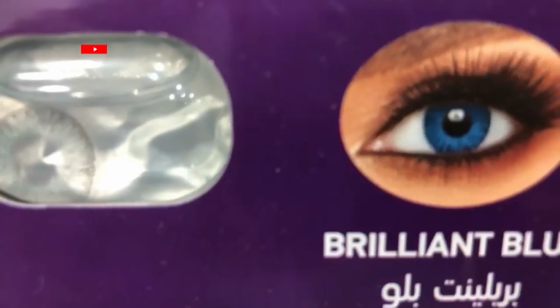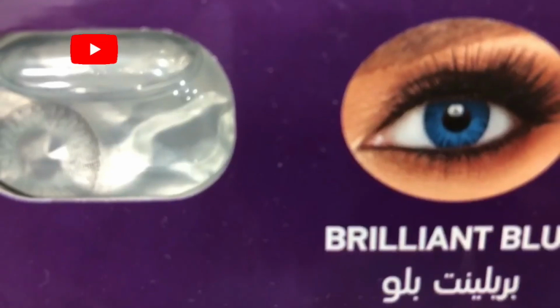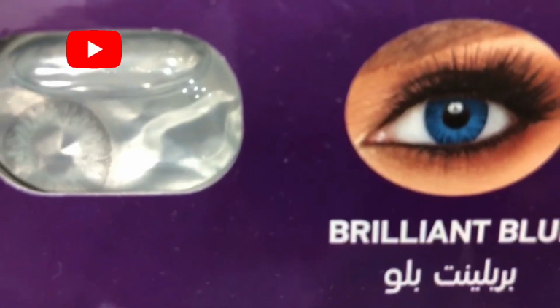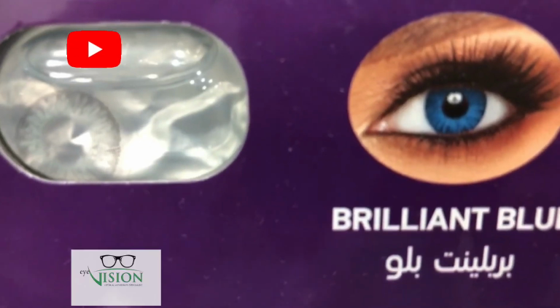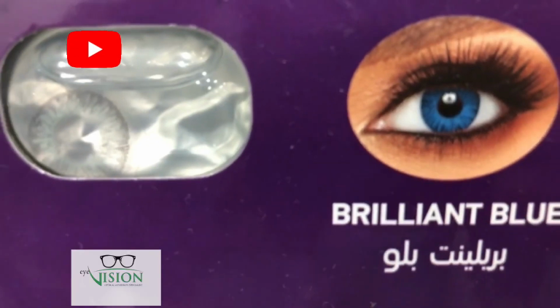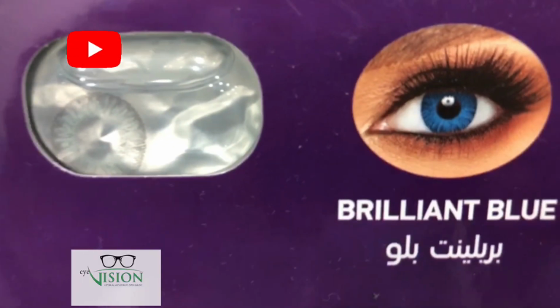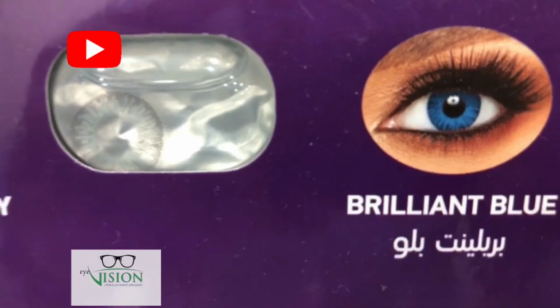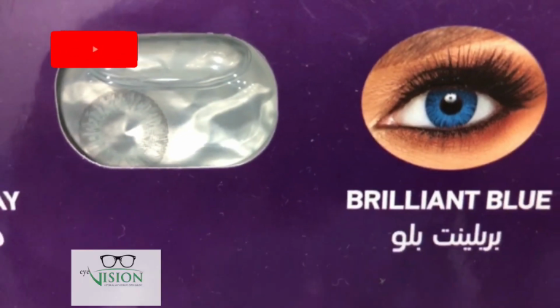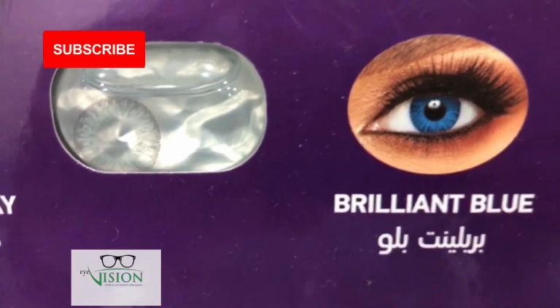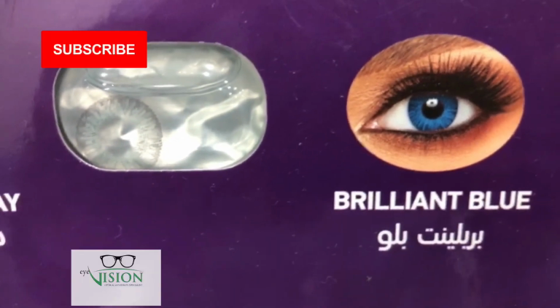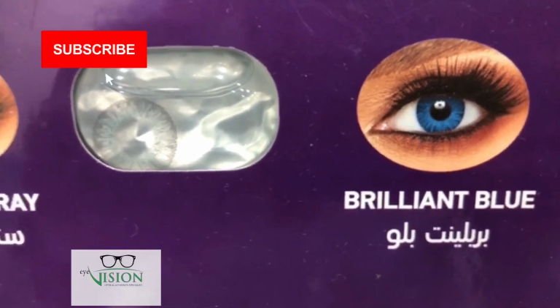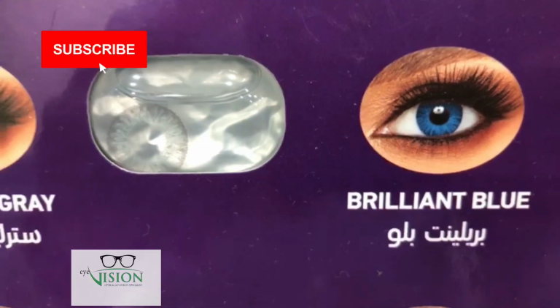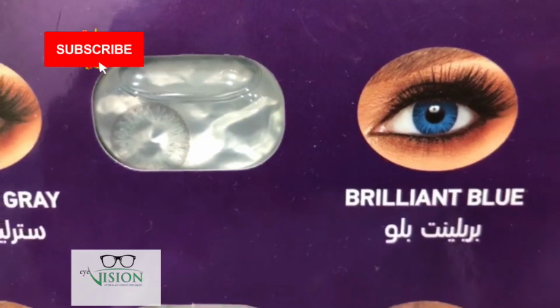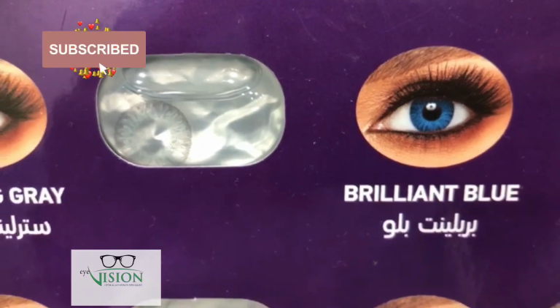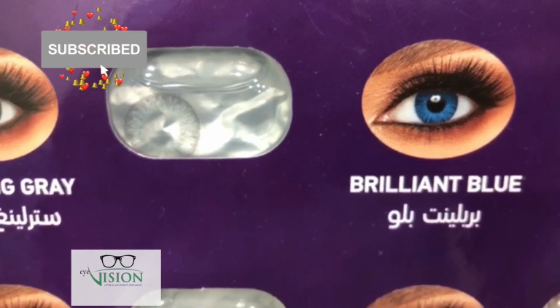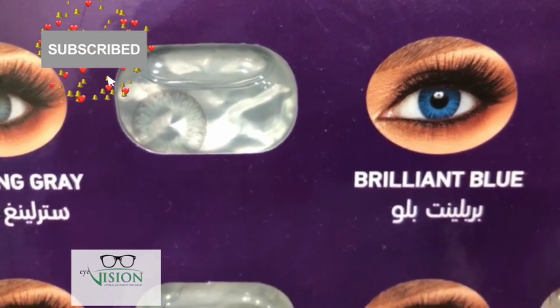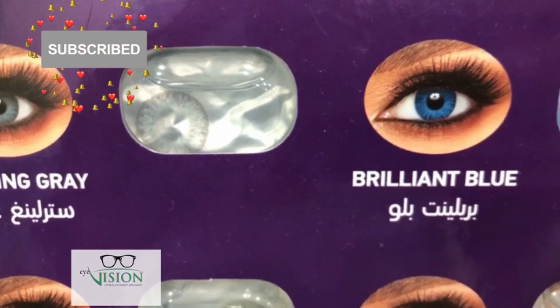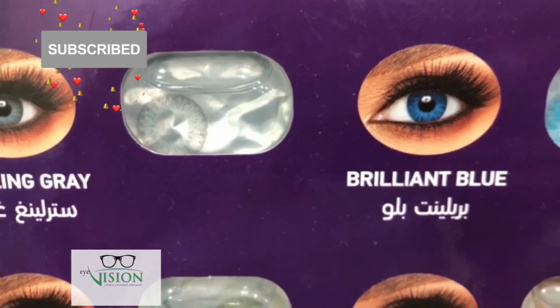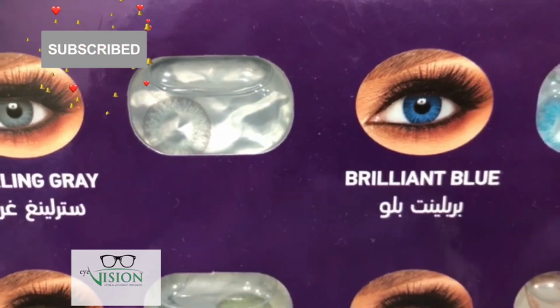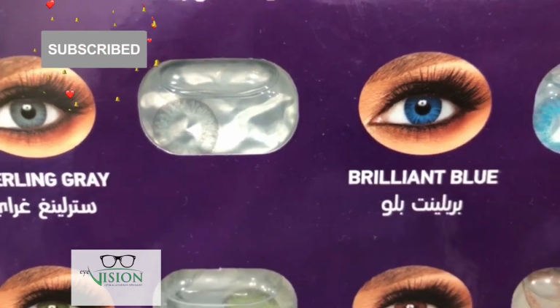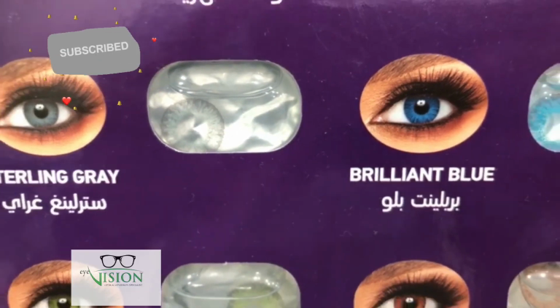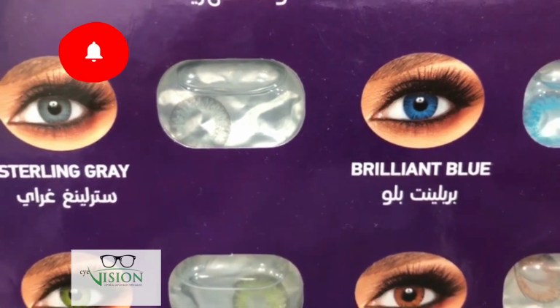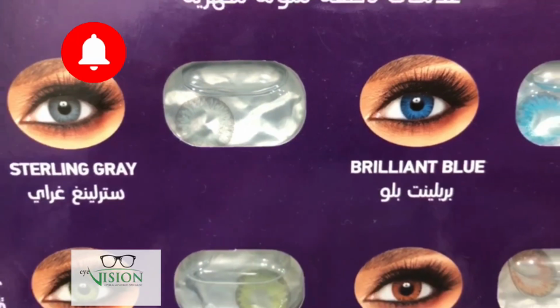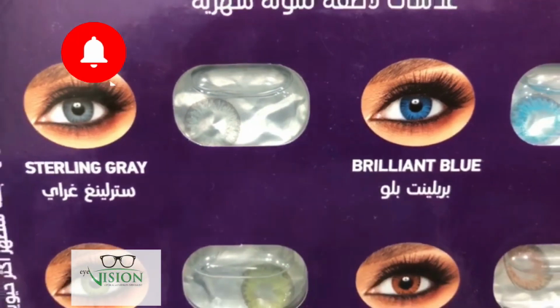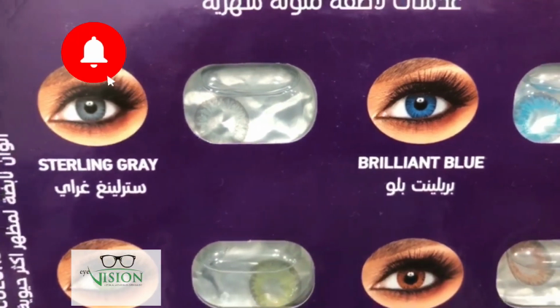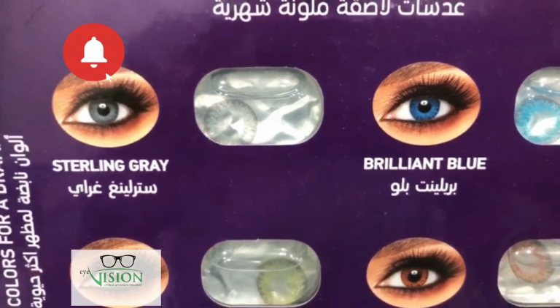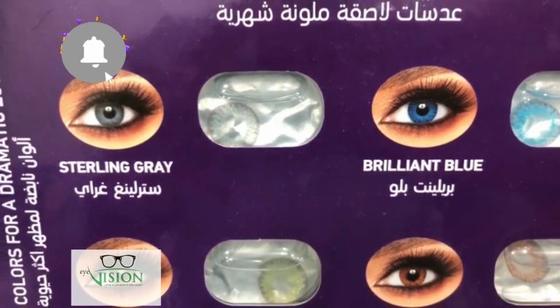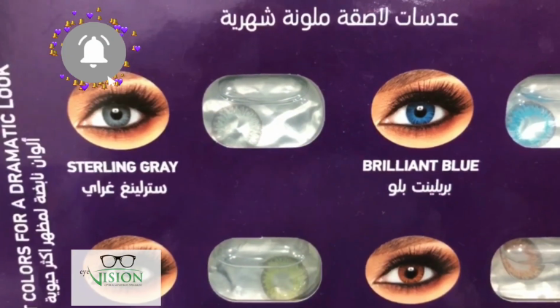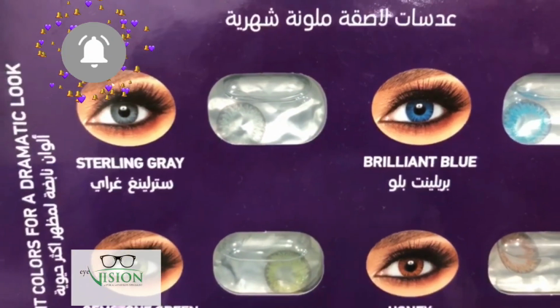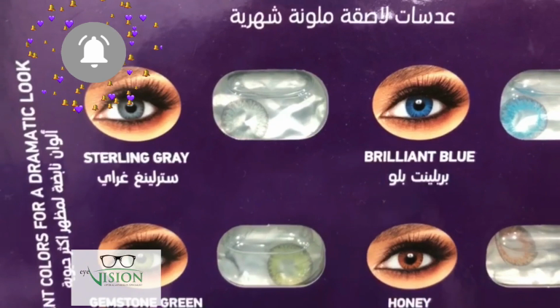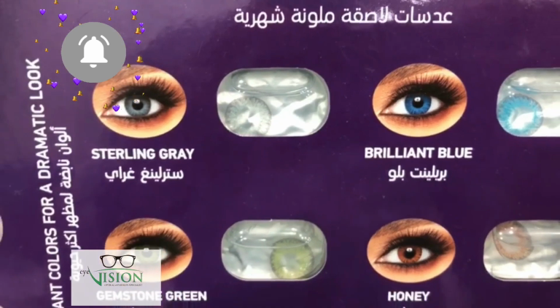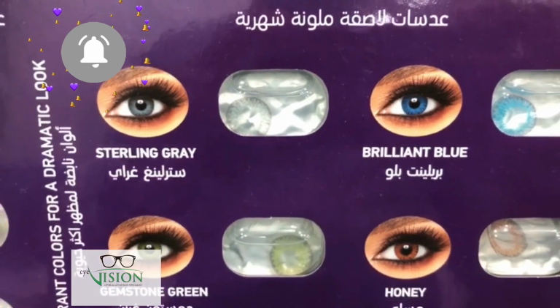Hello all, welcome back to my channel. I am going to show you this topic of contact lenses.